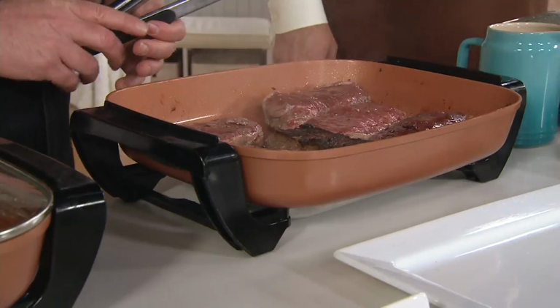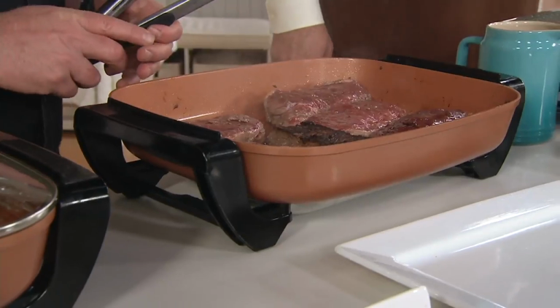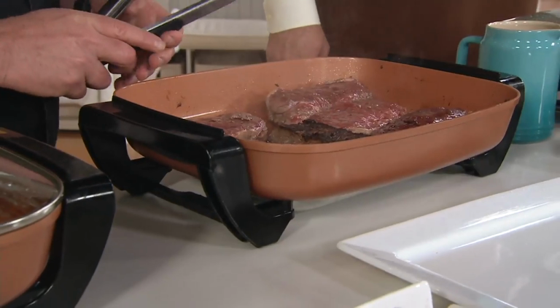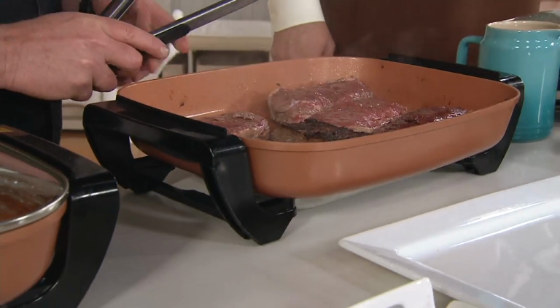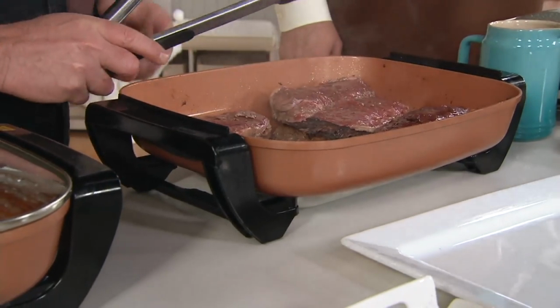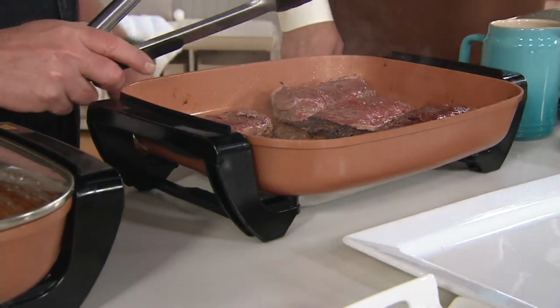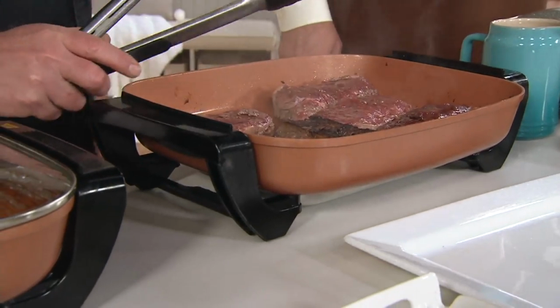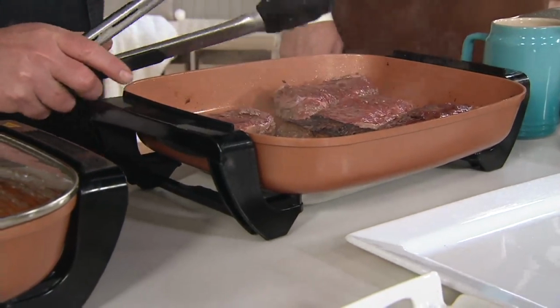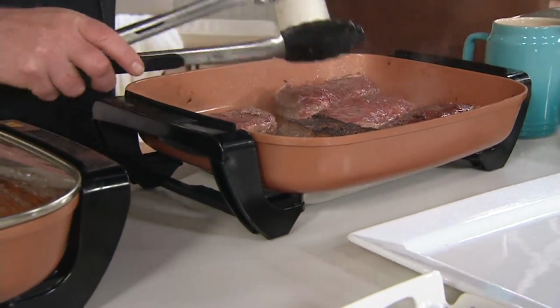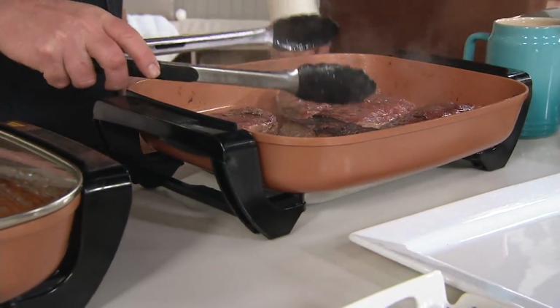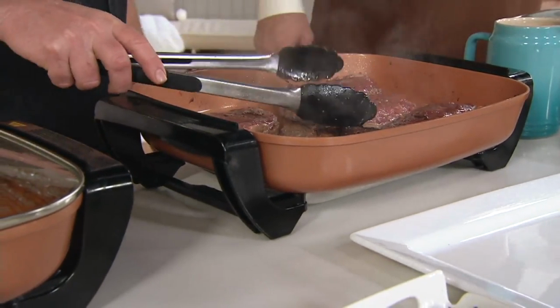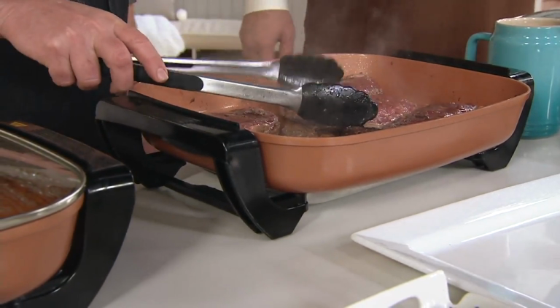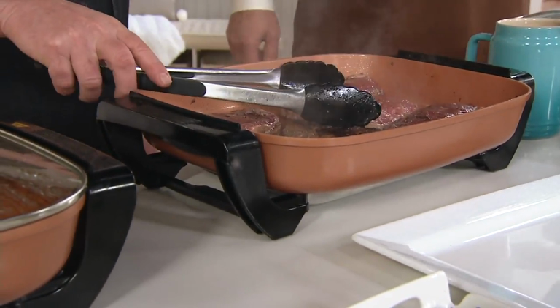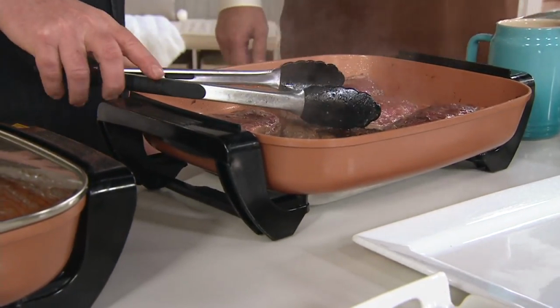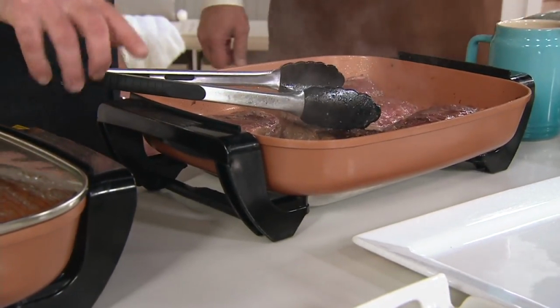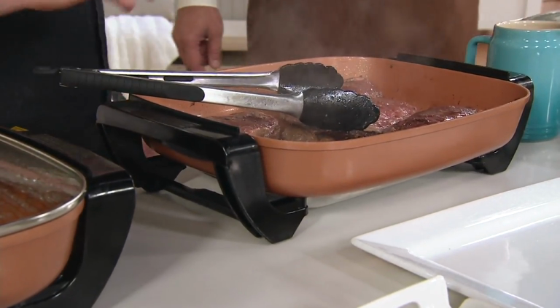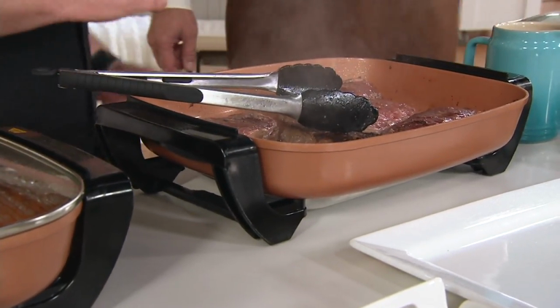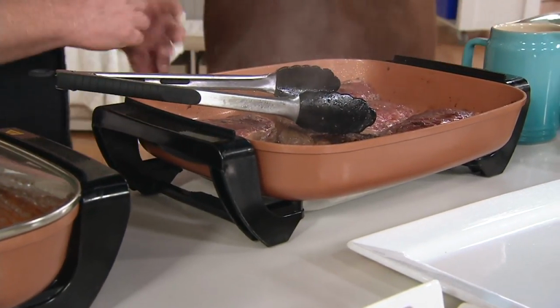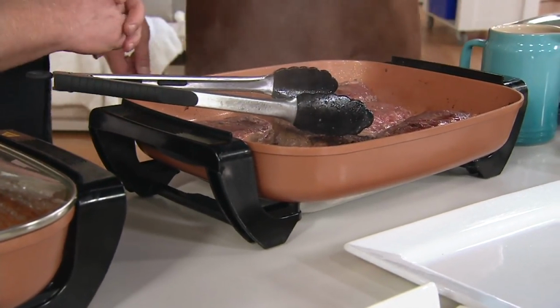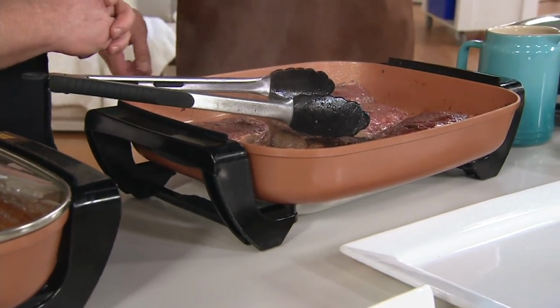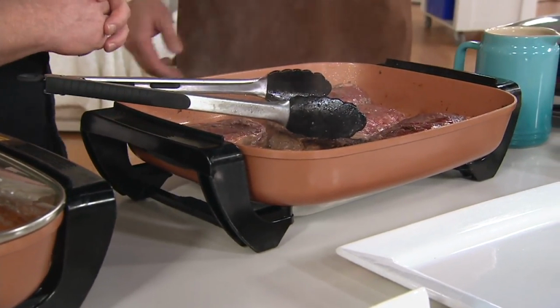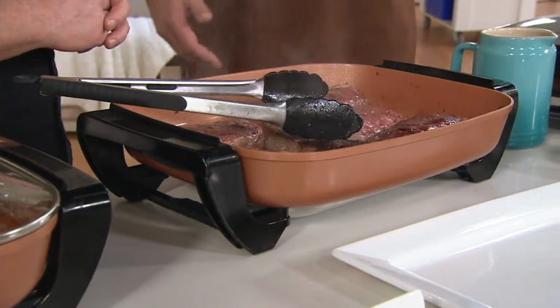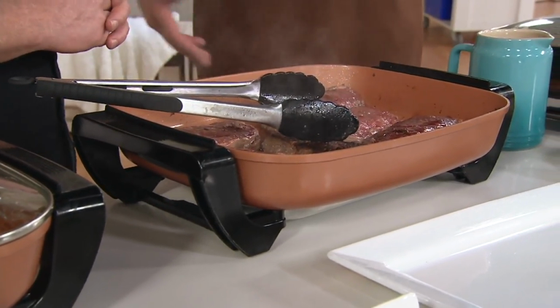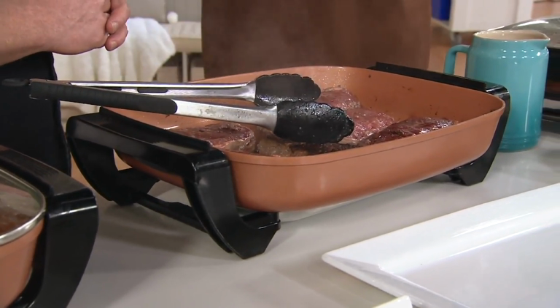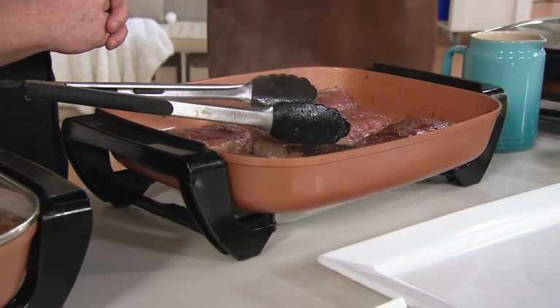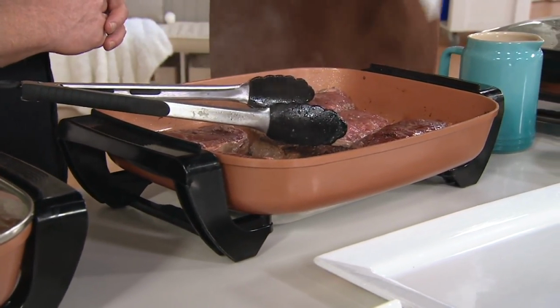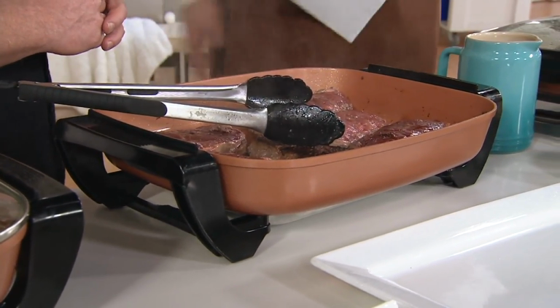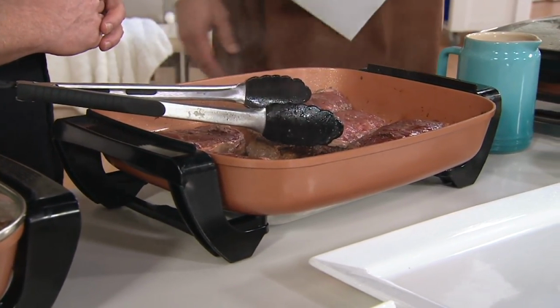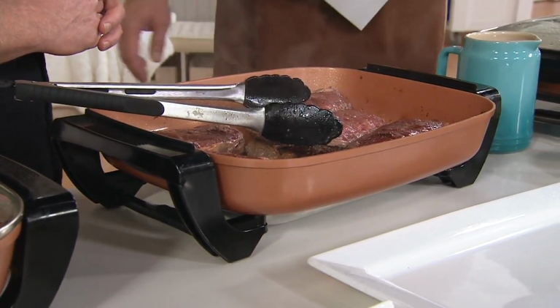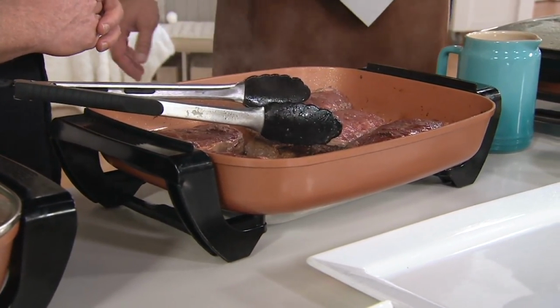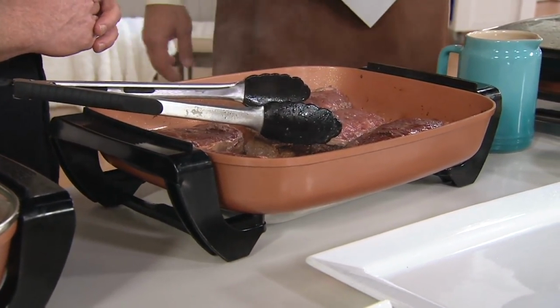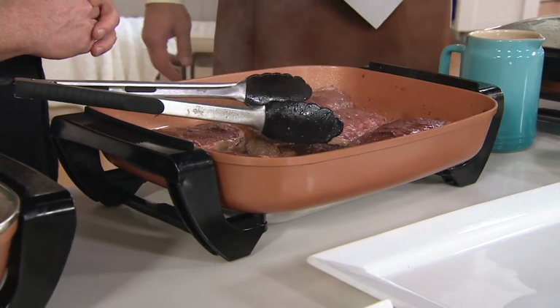Thanksgiving is right around the corner. Would it be helpful to have an extra big electric skillet on your countertop?